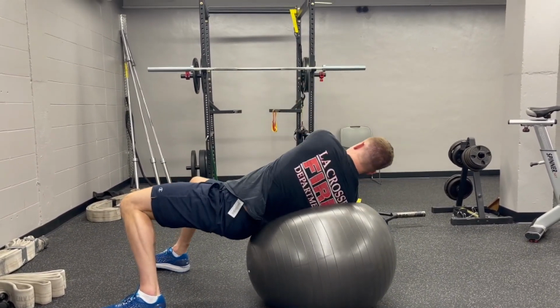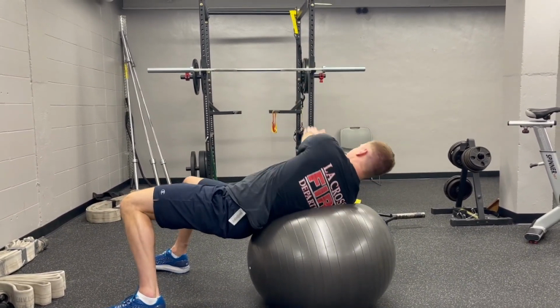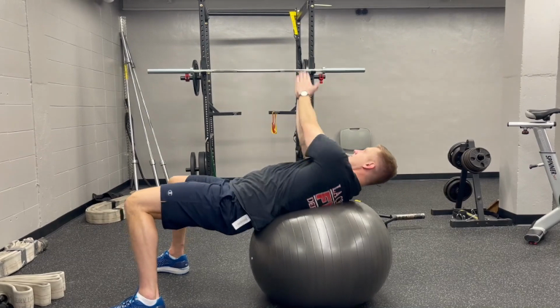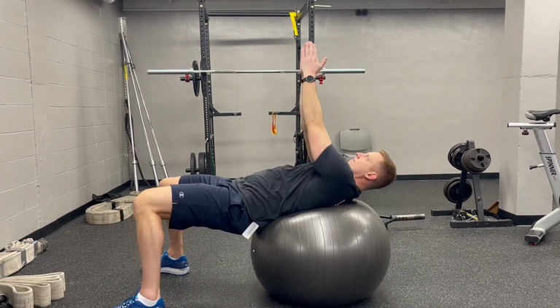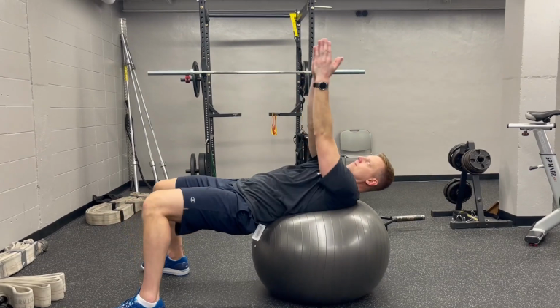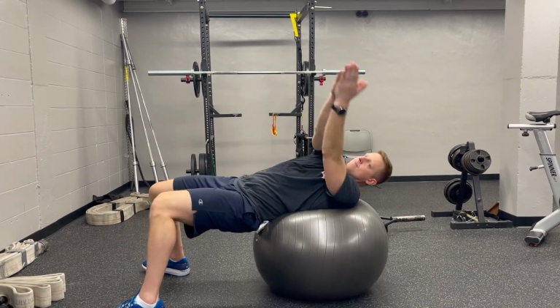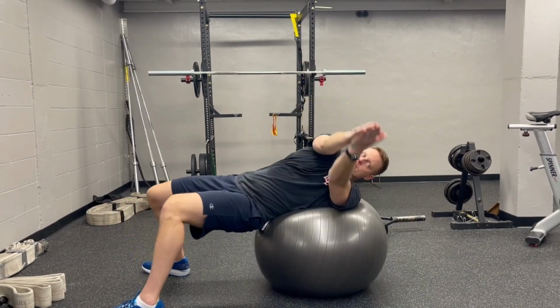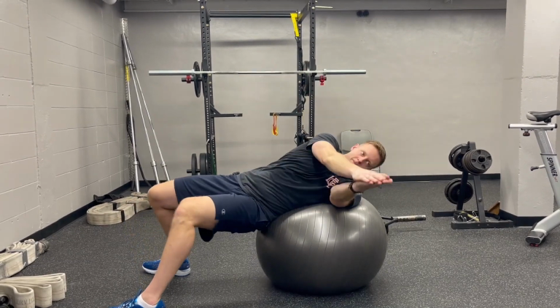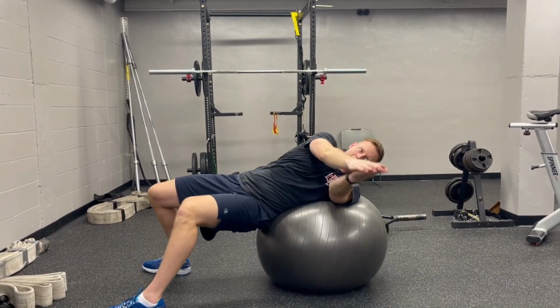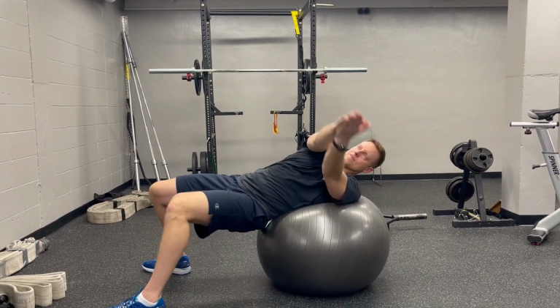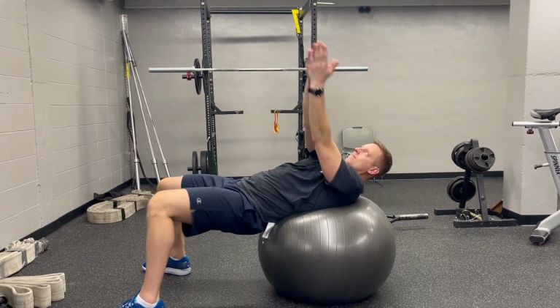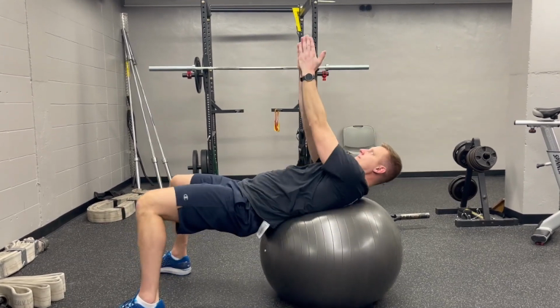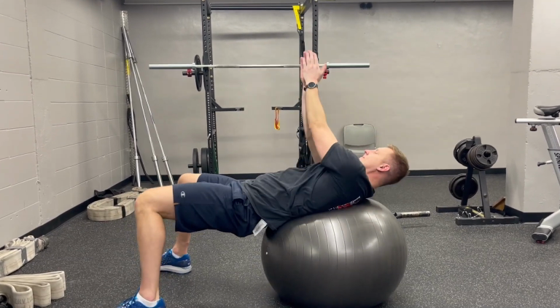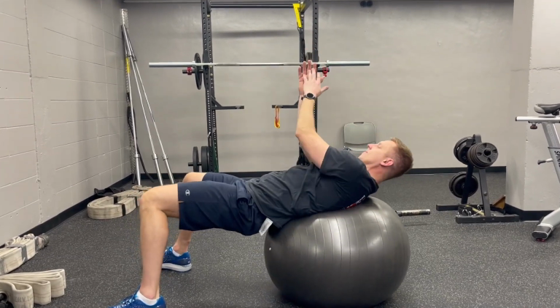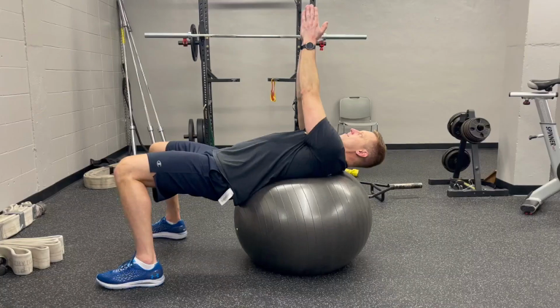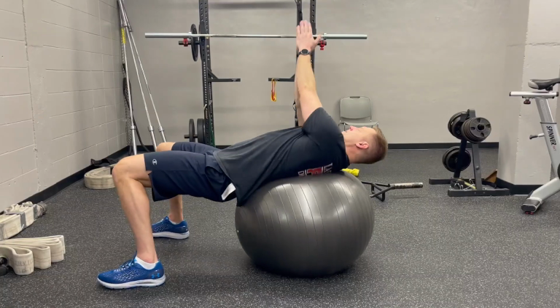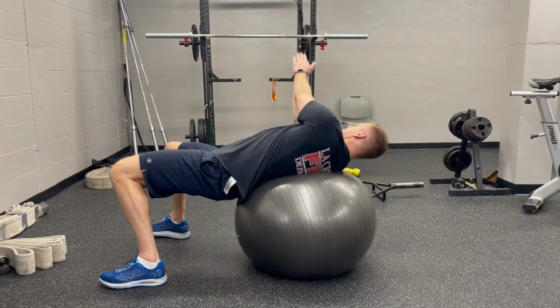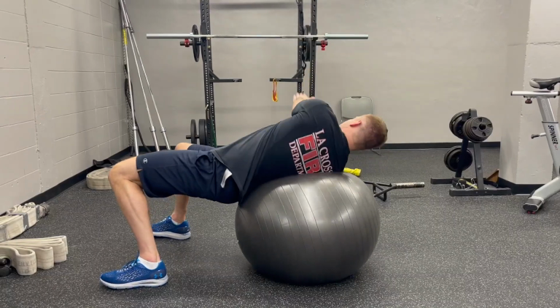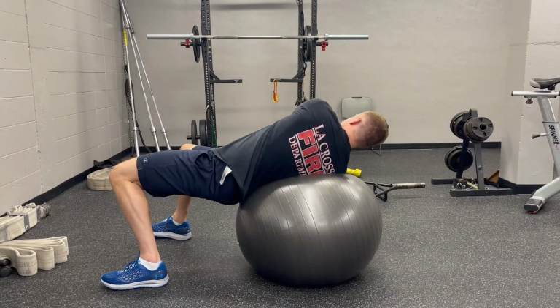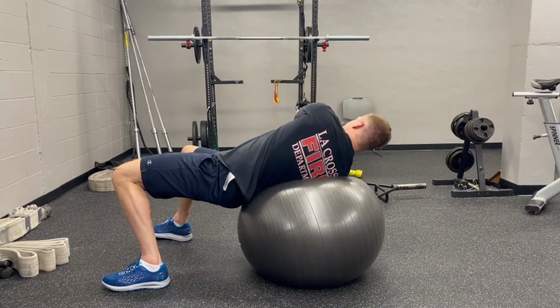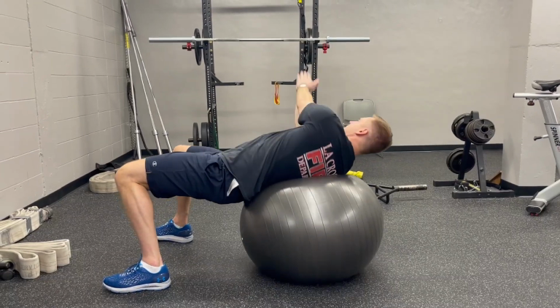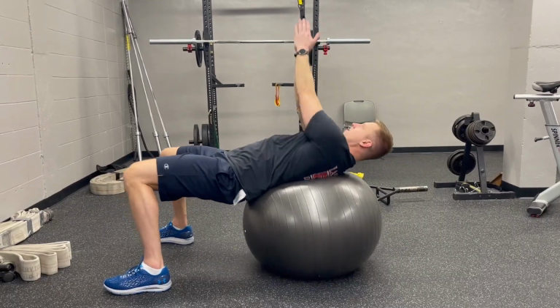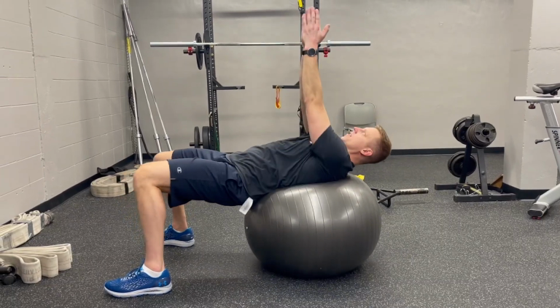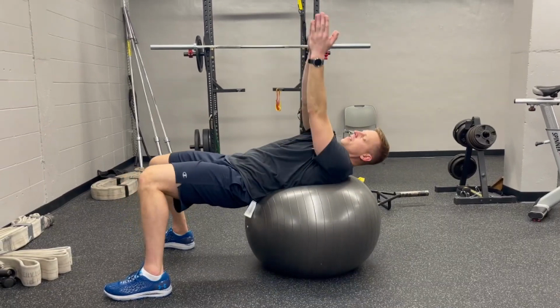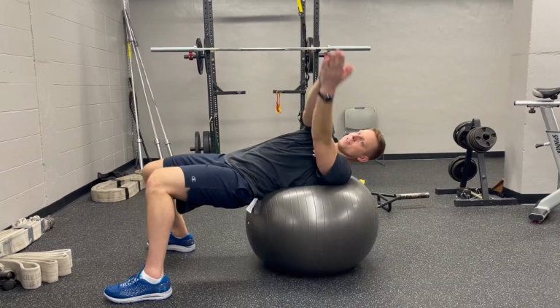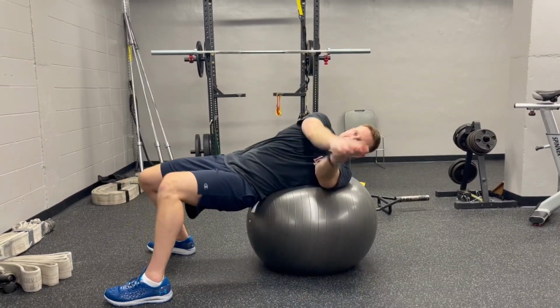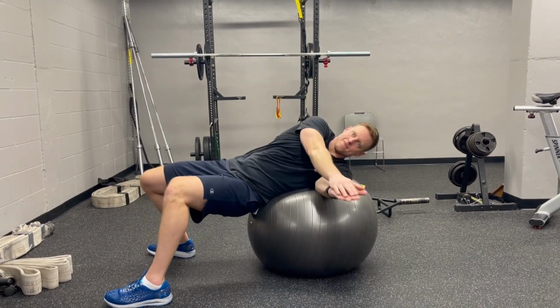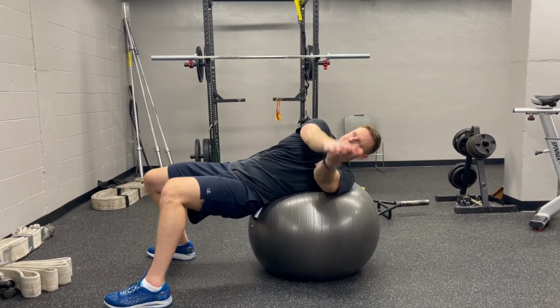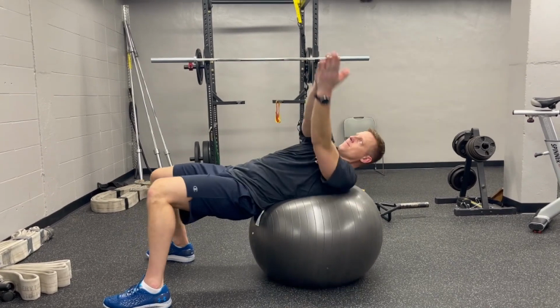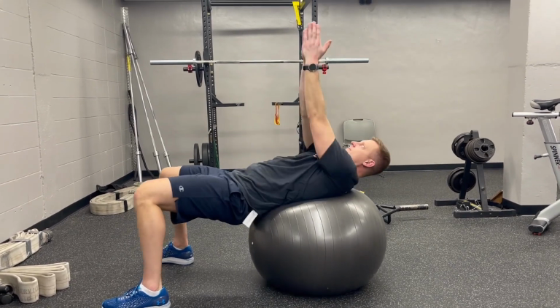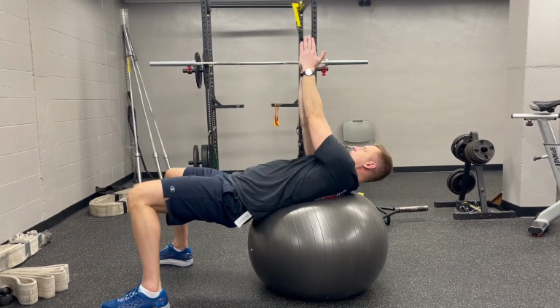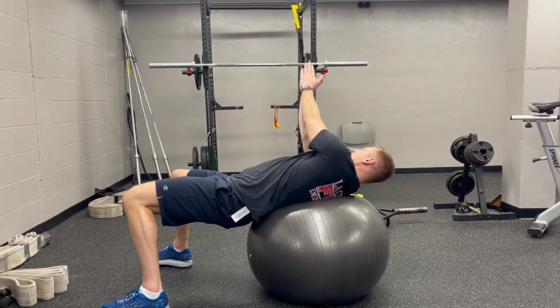These are meant to be controlled, and we're just working on stability through the core. You can add light weight to your hands if you'd like to make it more difficult.